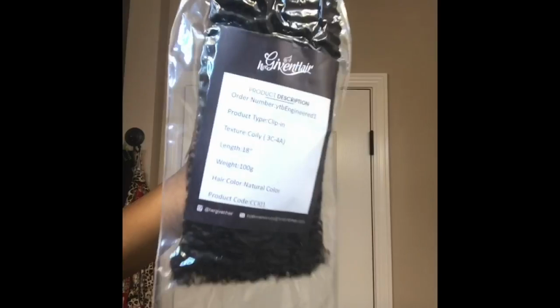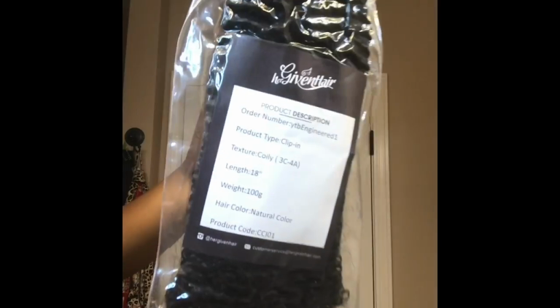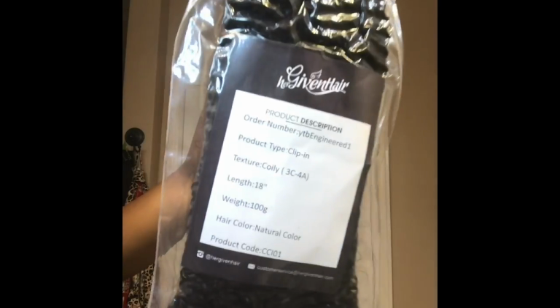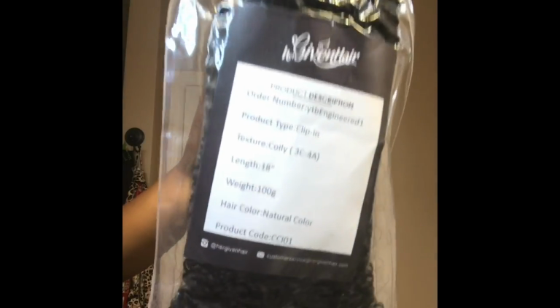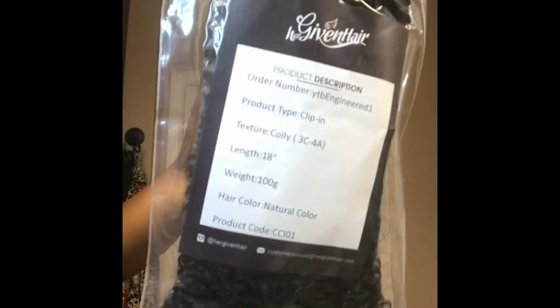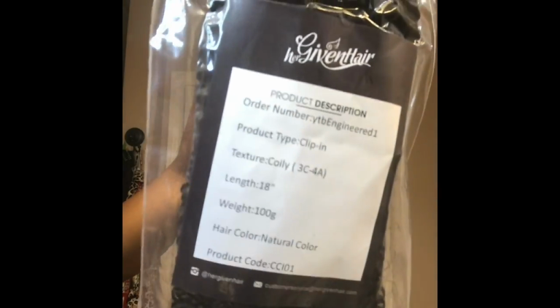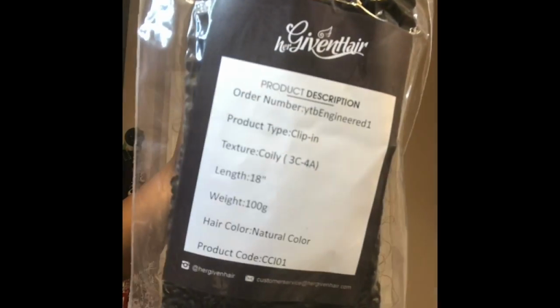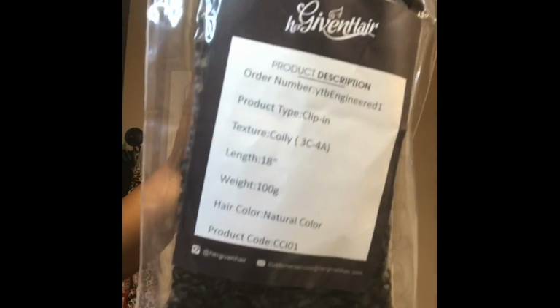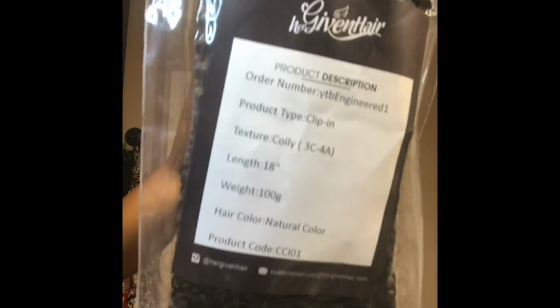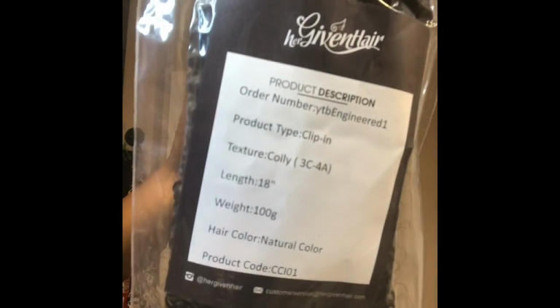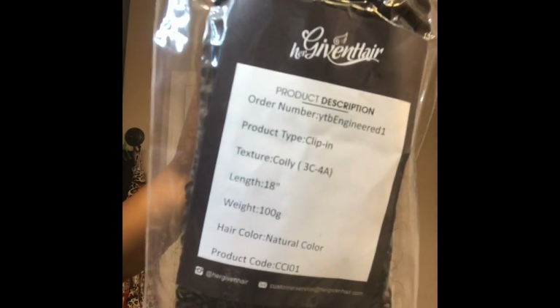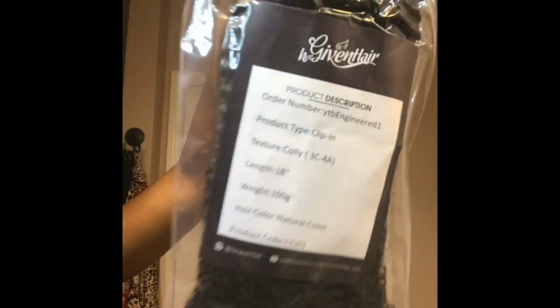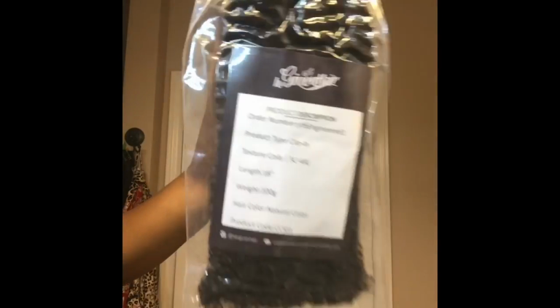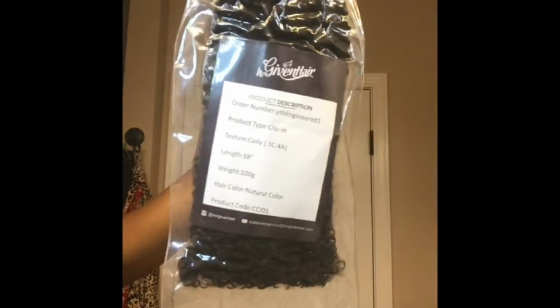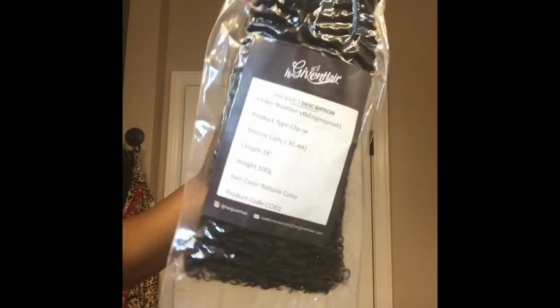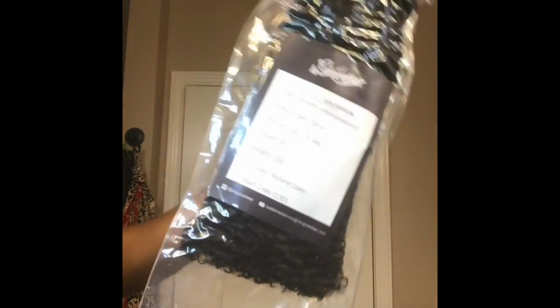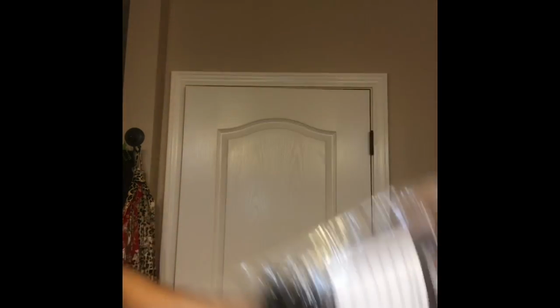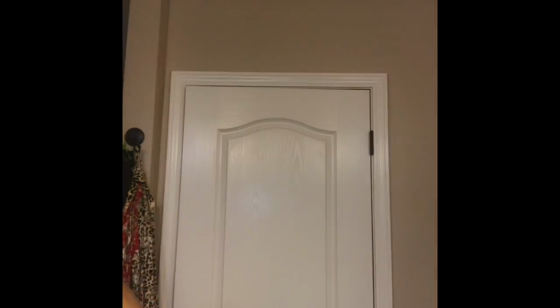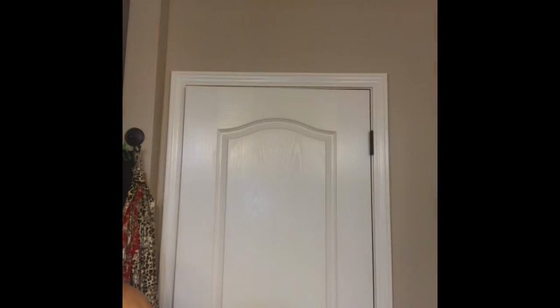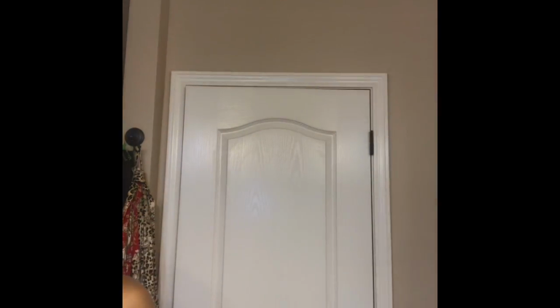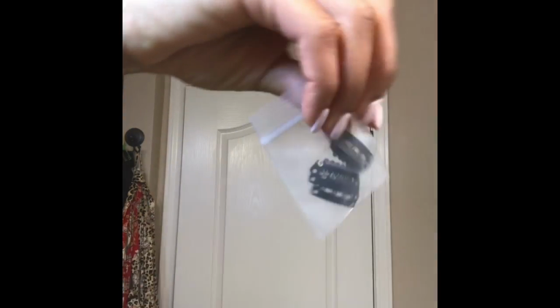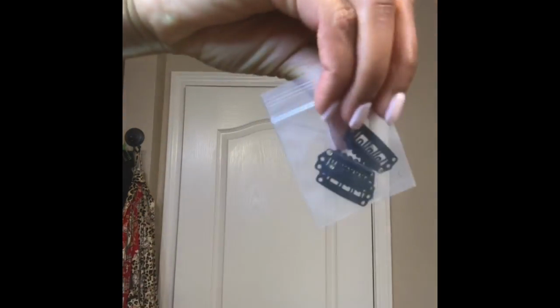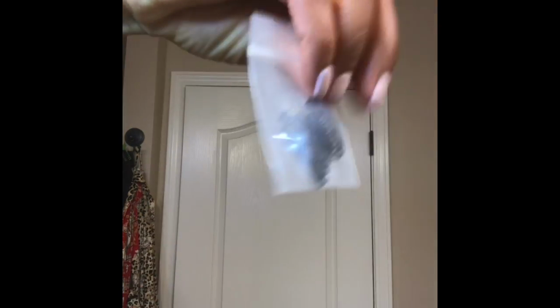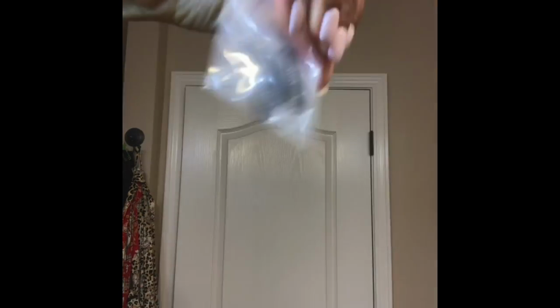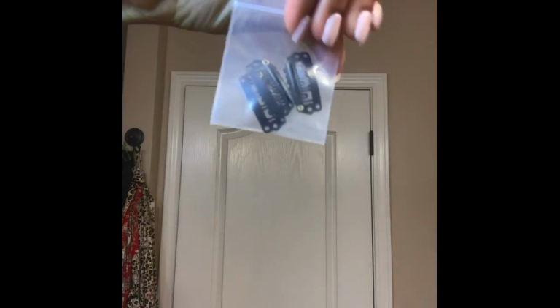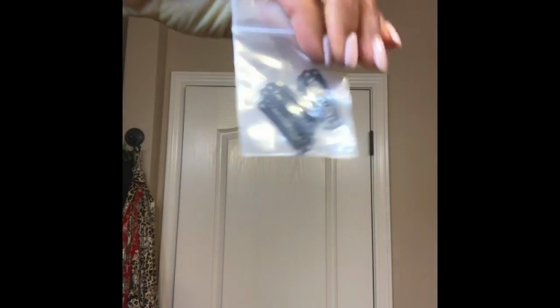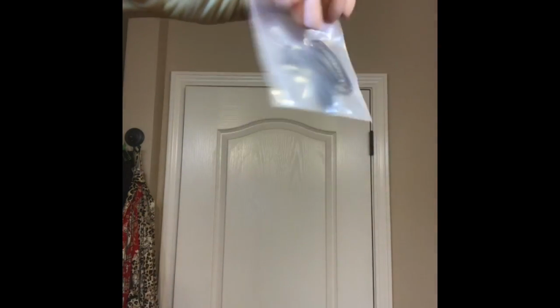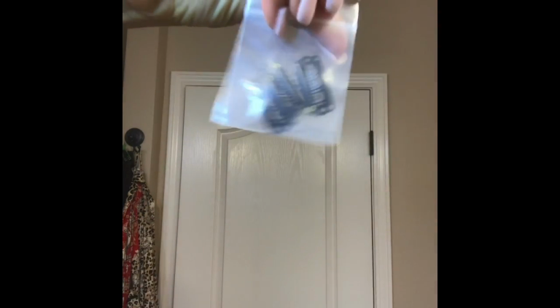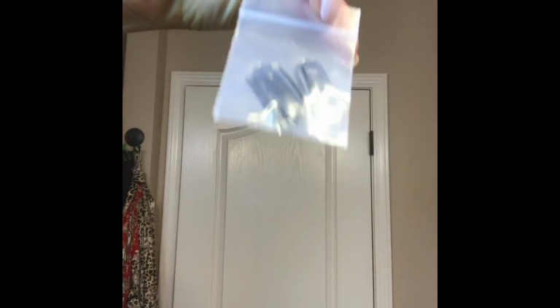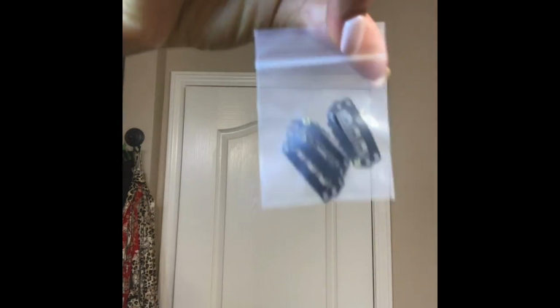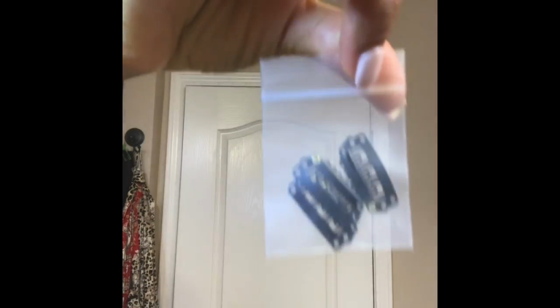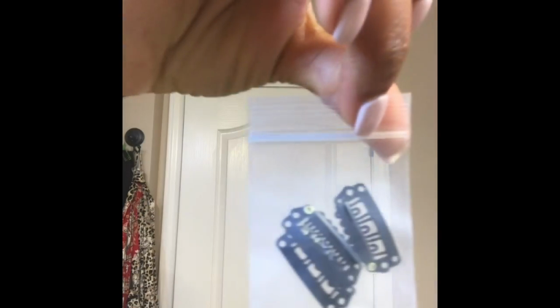And here is the second bundle in 18 inches along with some more extra clips.